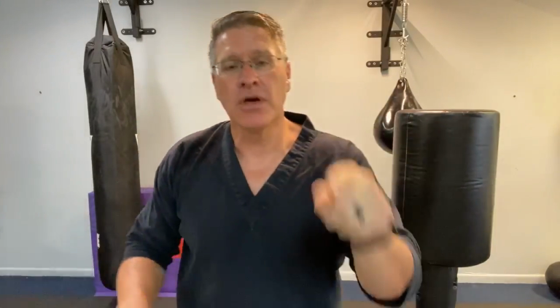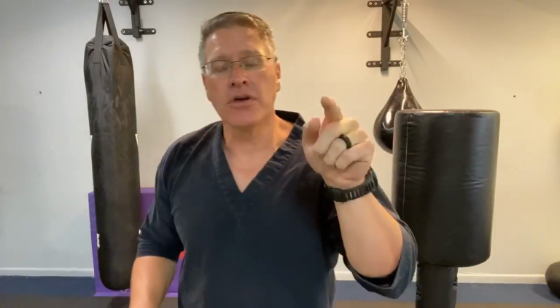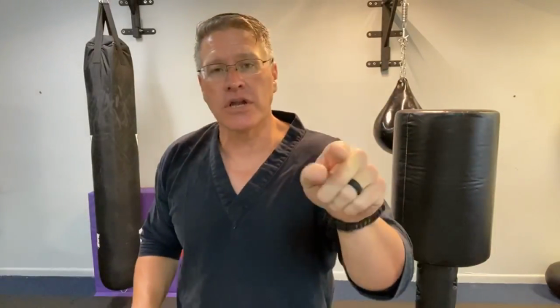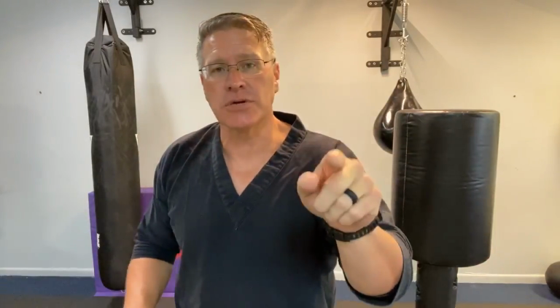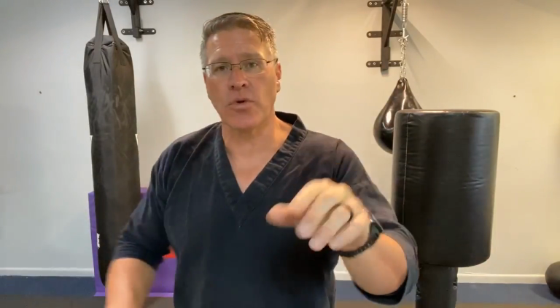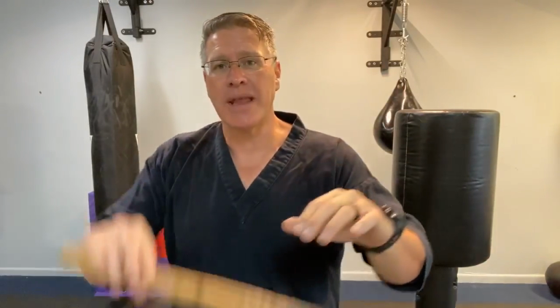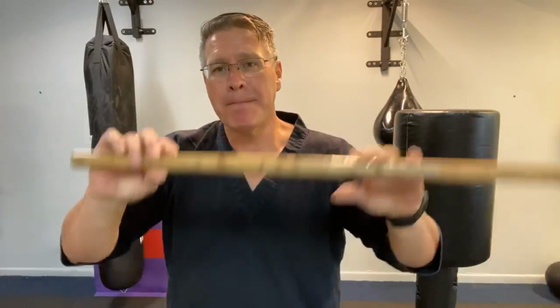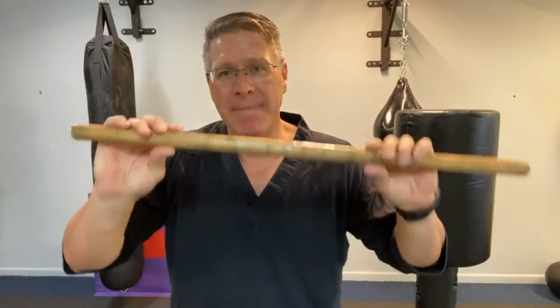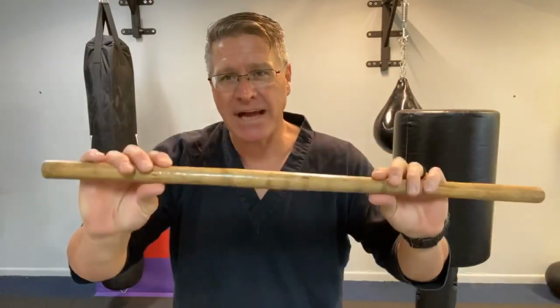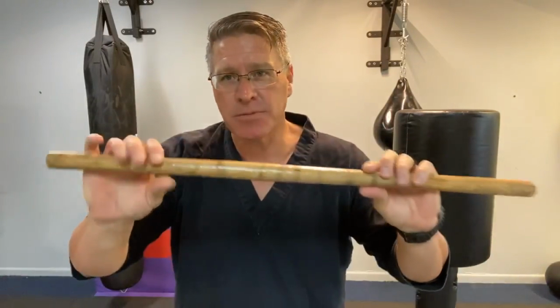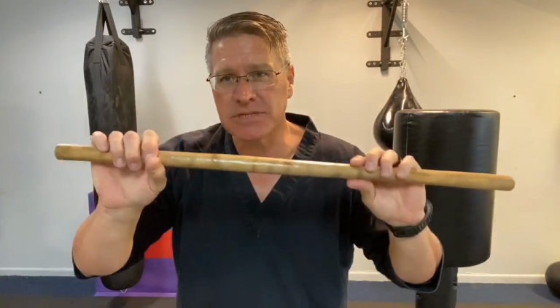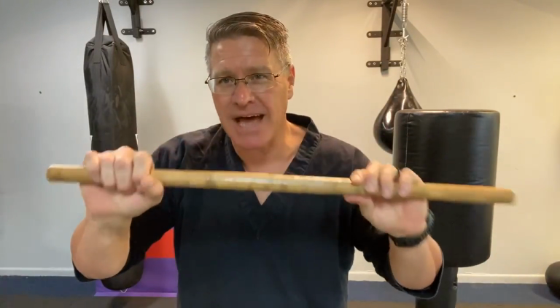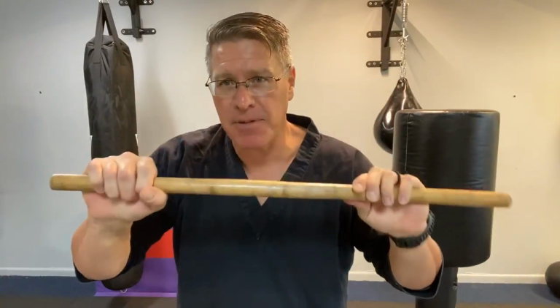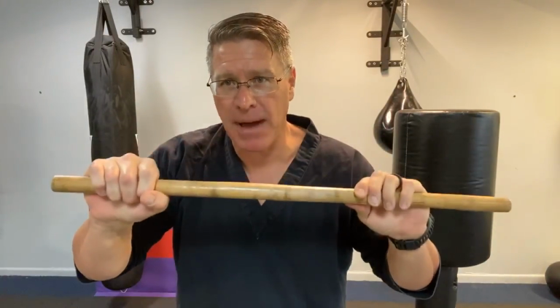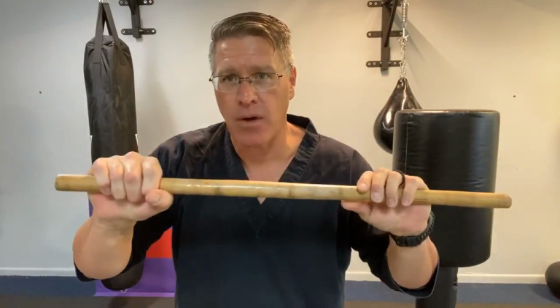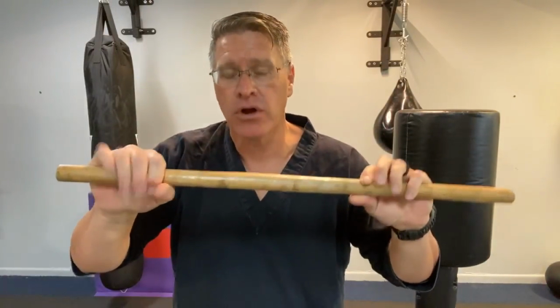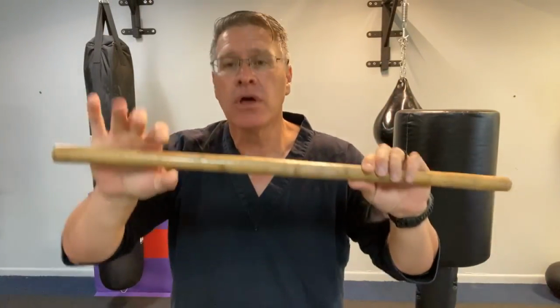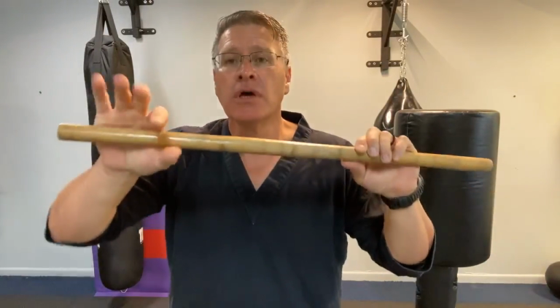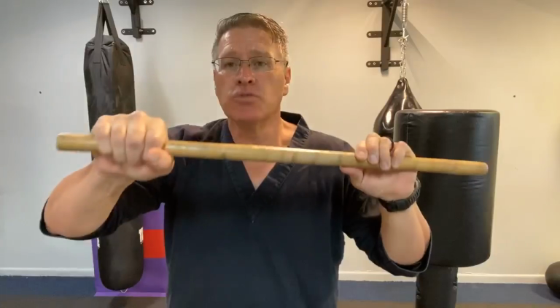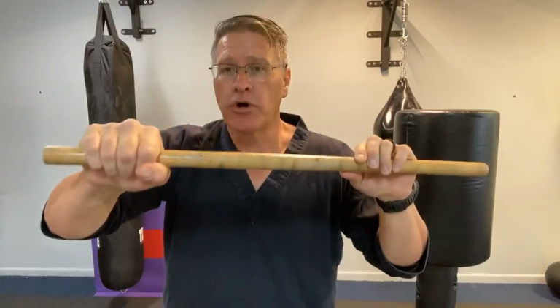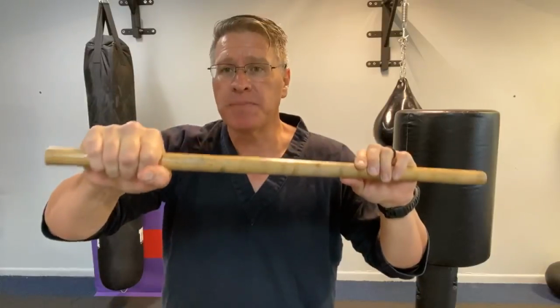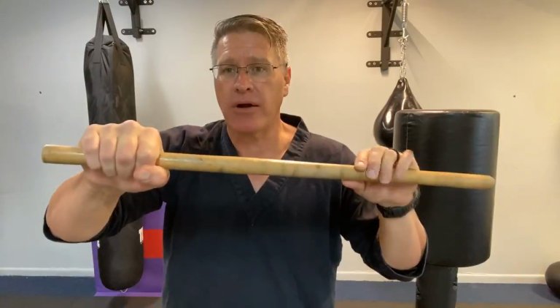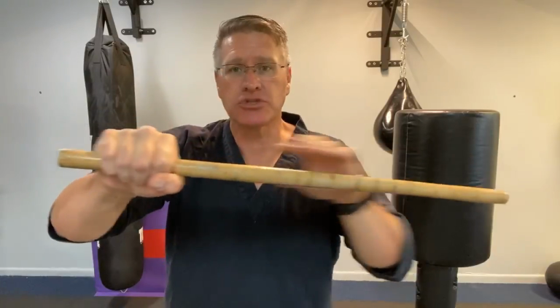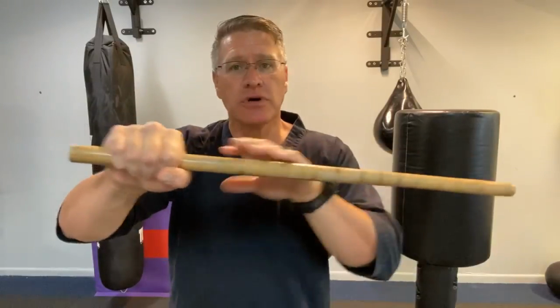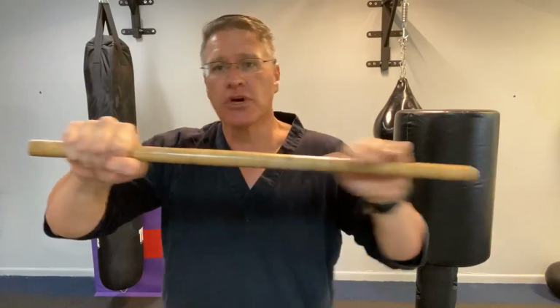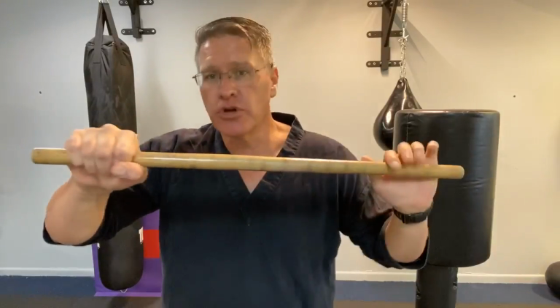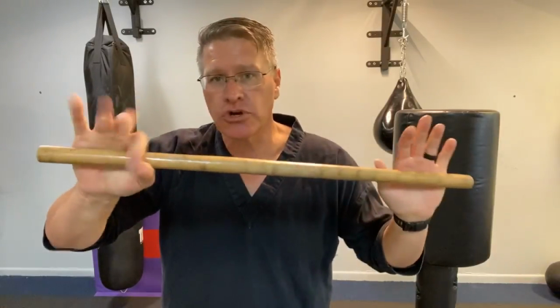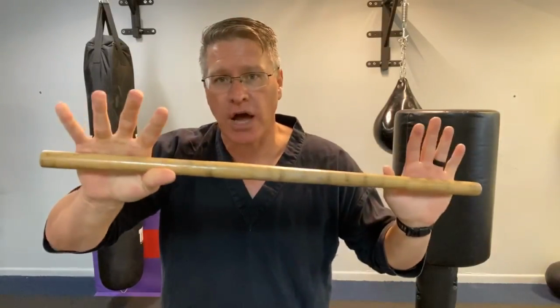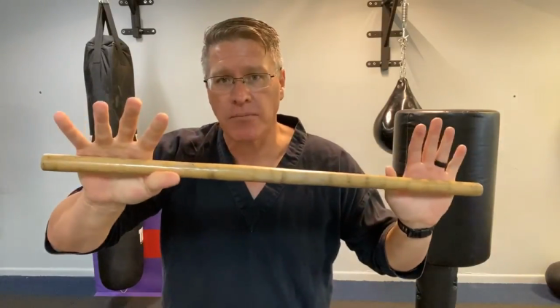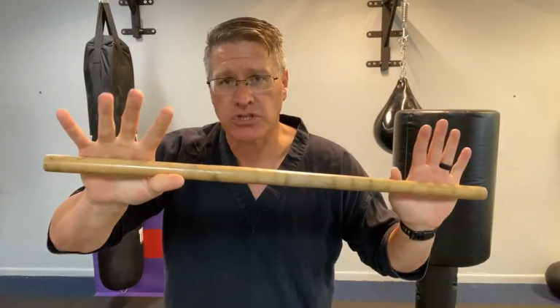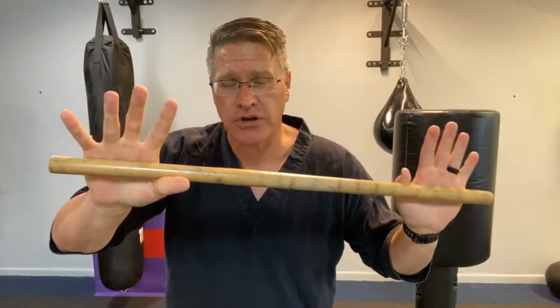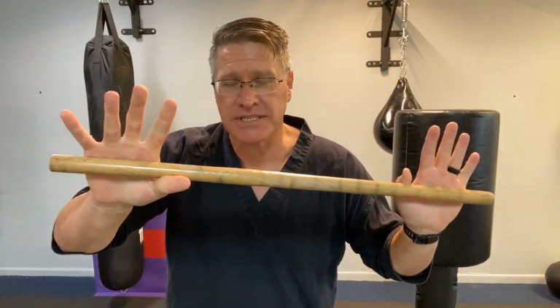You're going to generate maximum stopping power with those power drills using your Kali Martial Arts sticks.